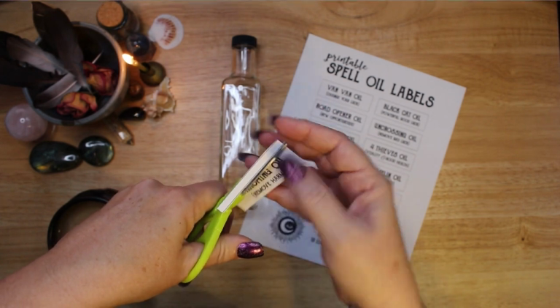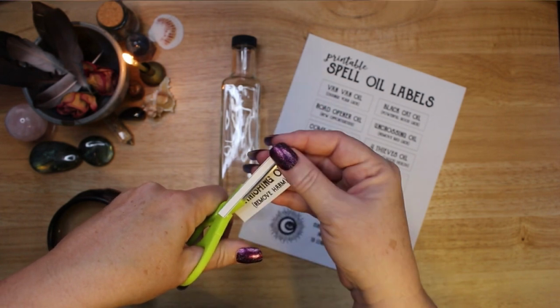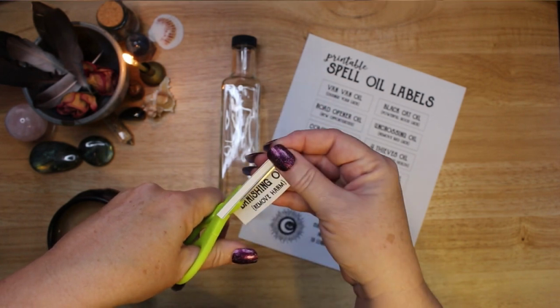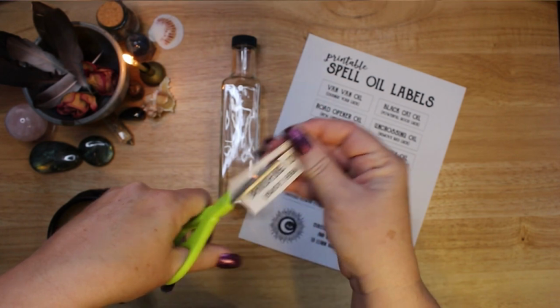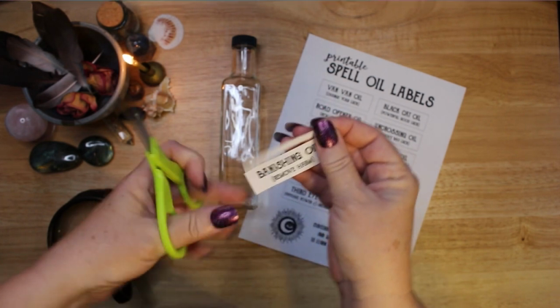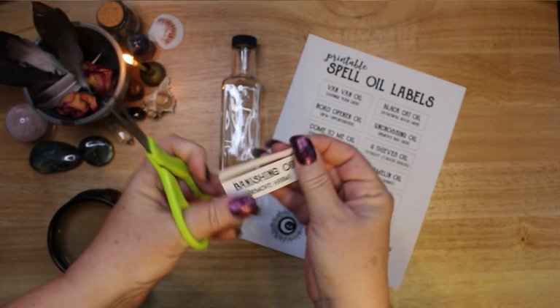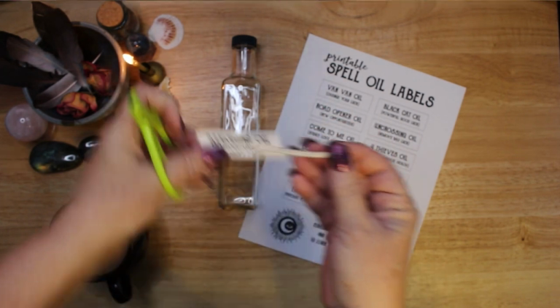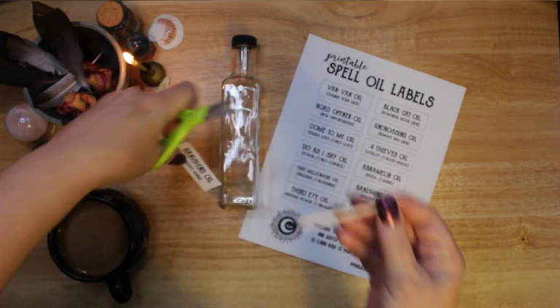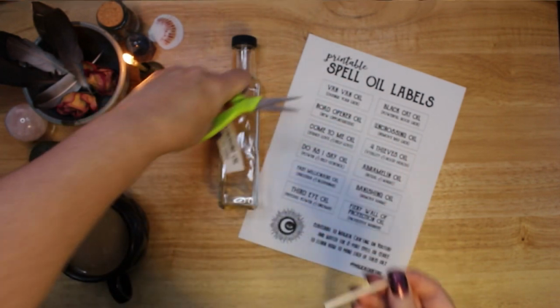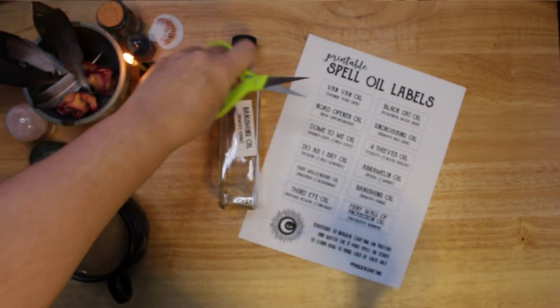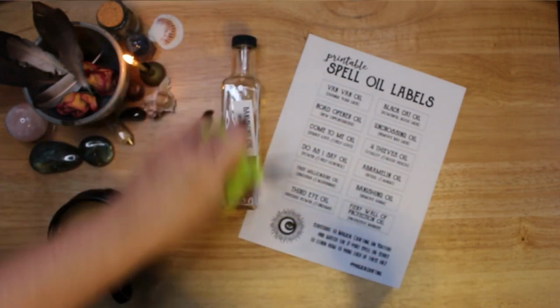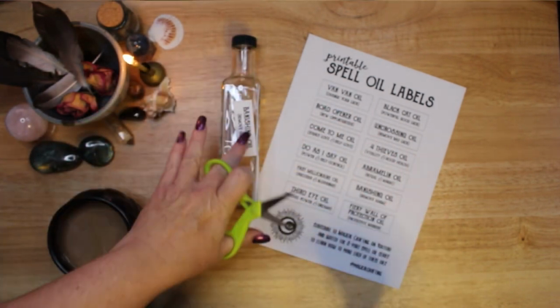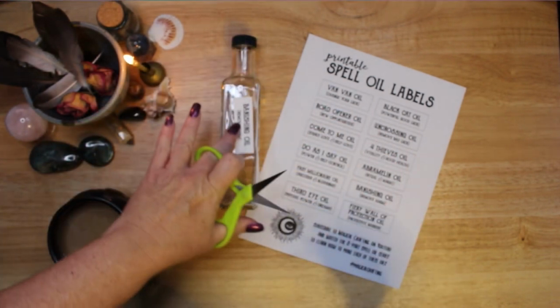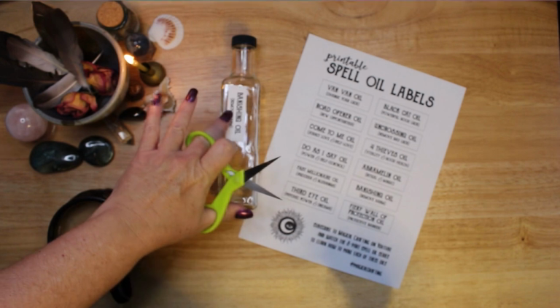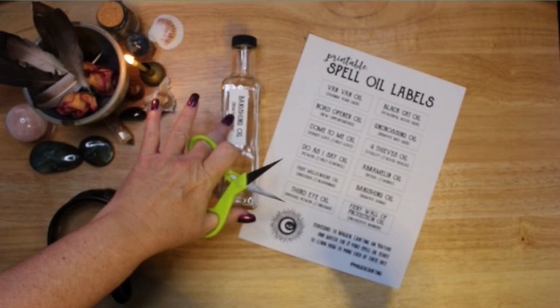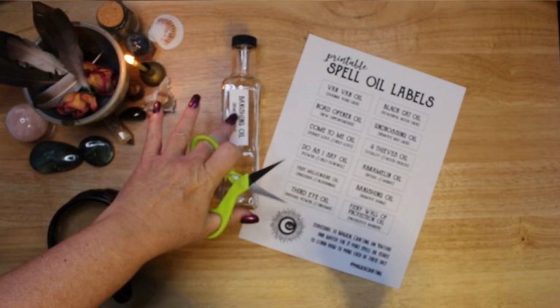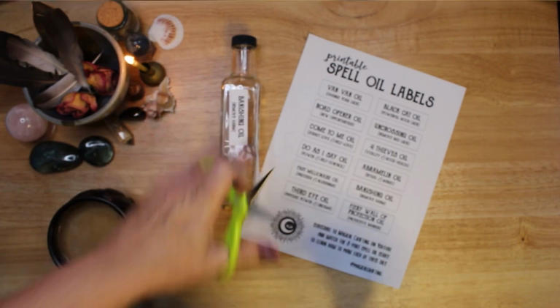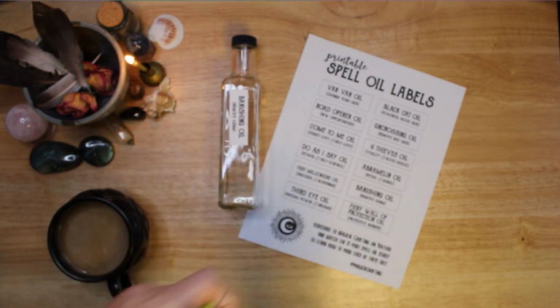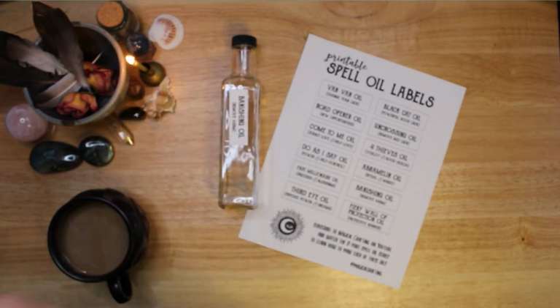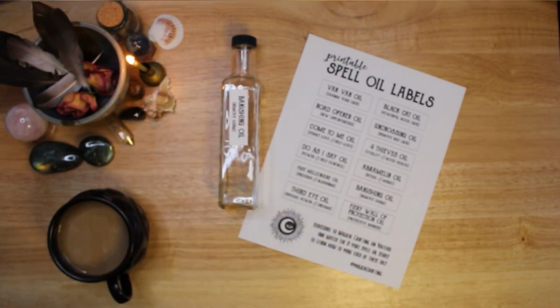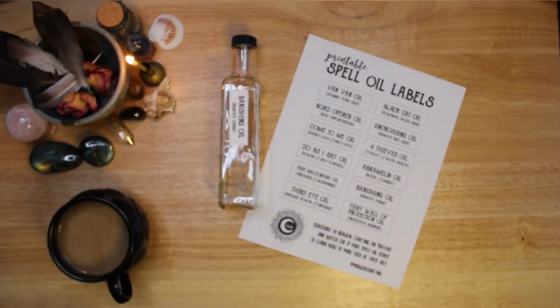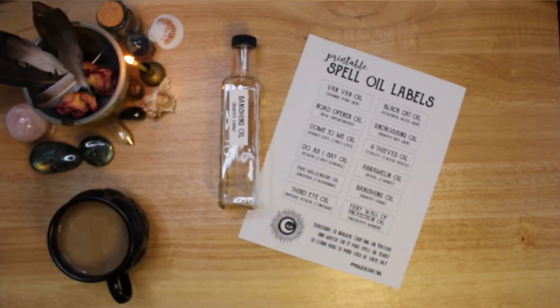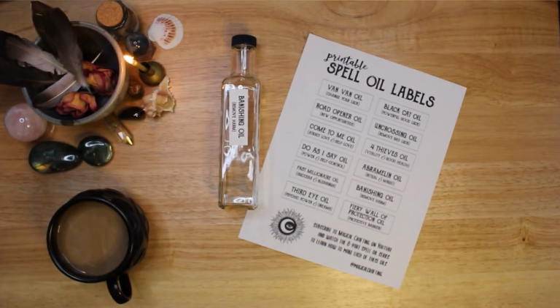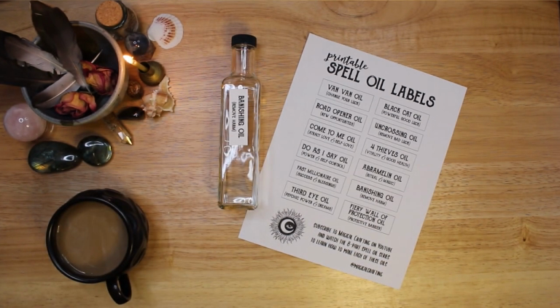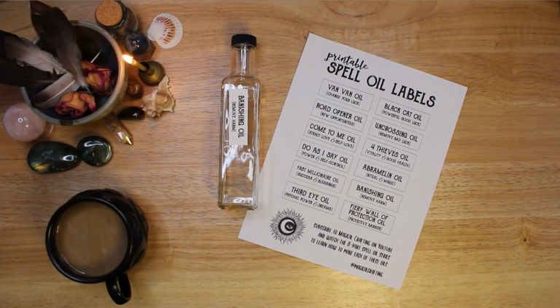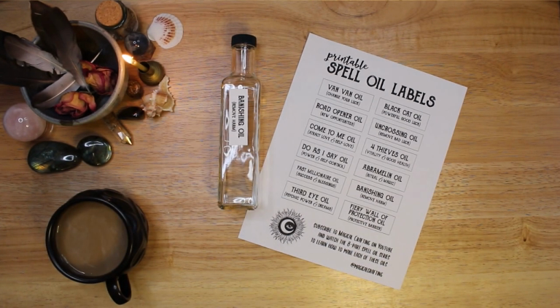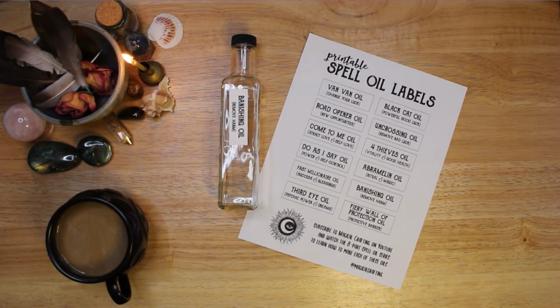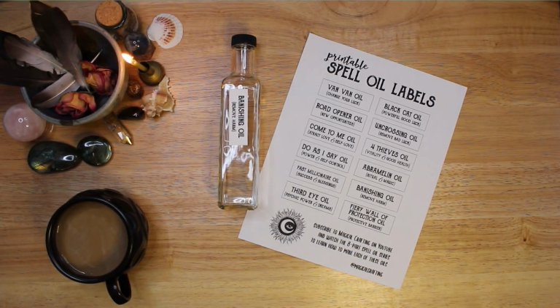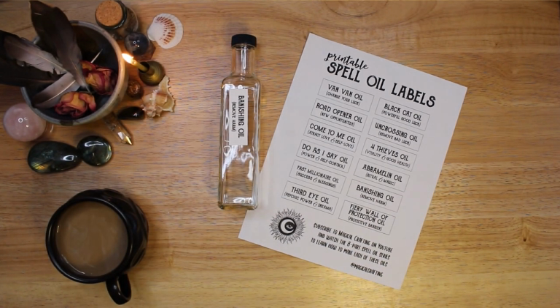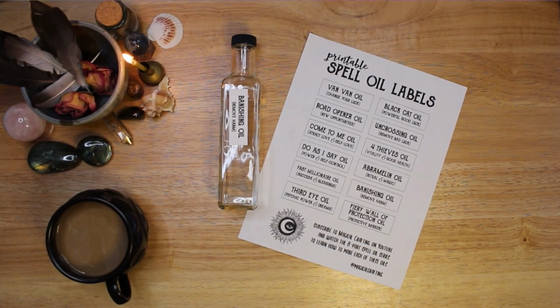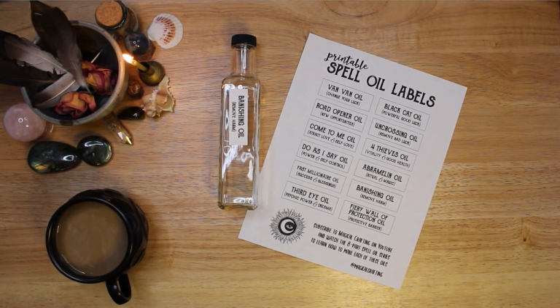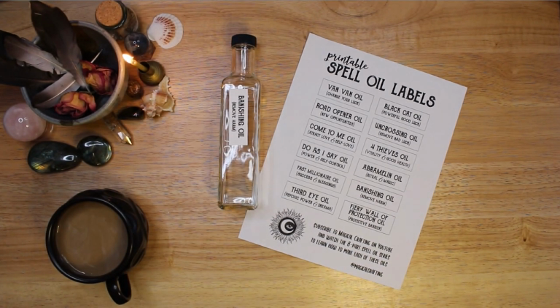Spell oils are also called conjure oils and they are used in witchcraft, voodoo, hoodoo, and root work. Their uses are as varied as the people who make them.